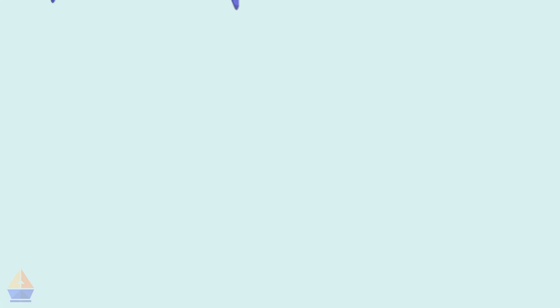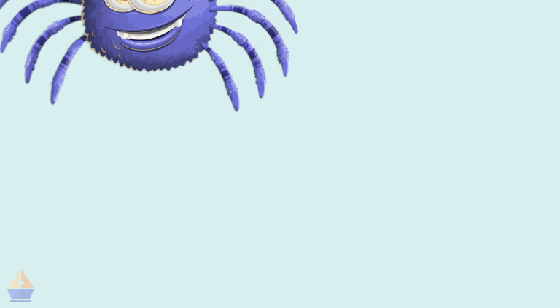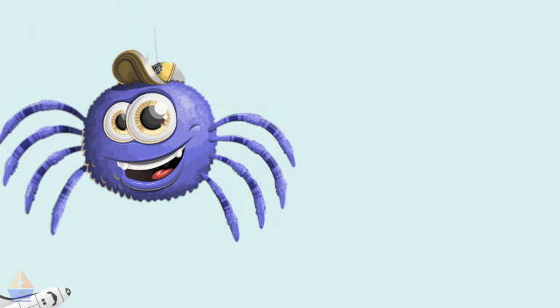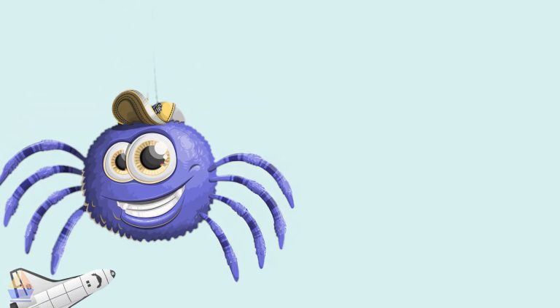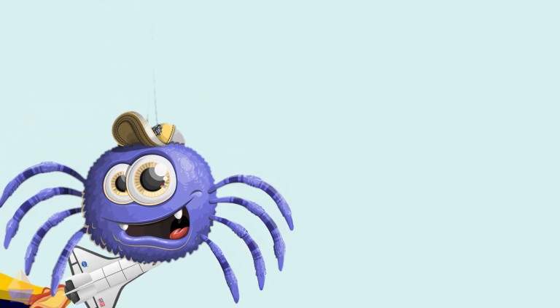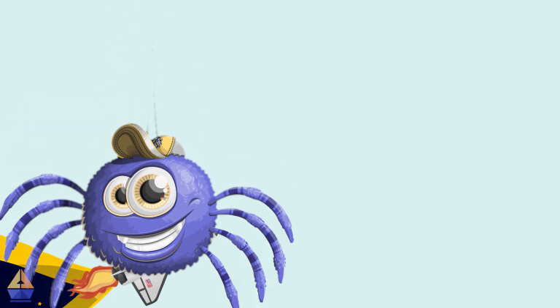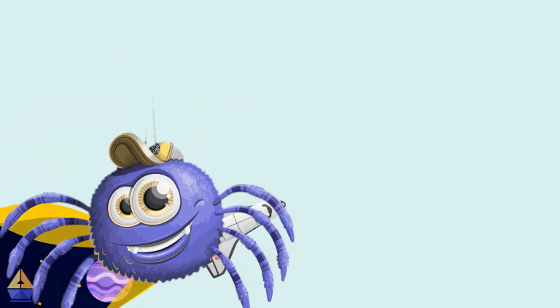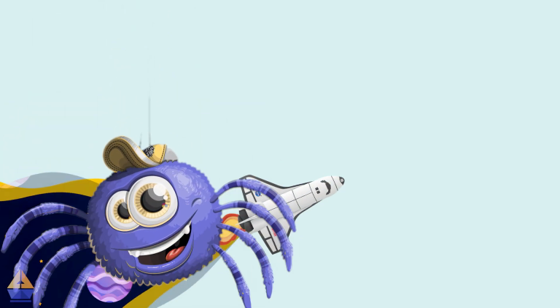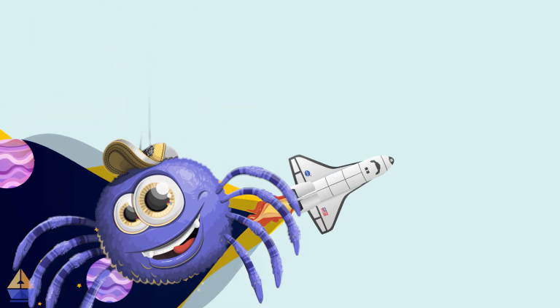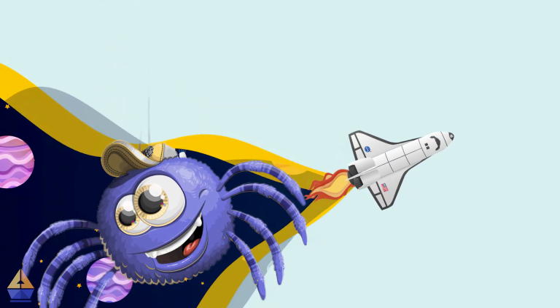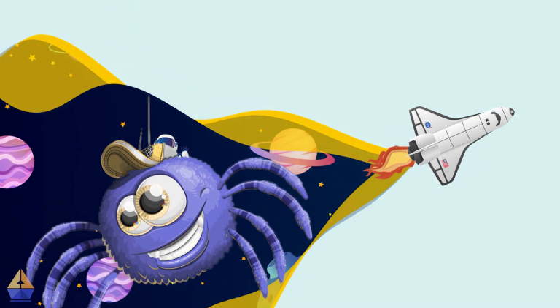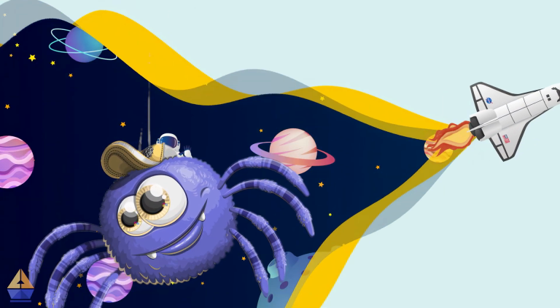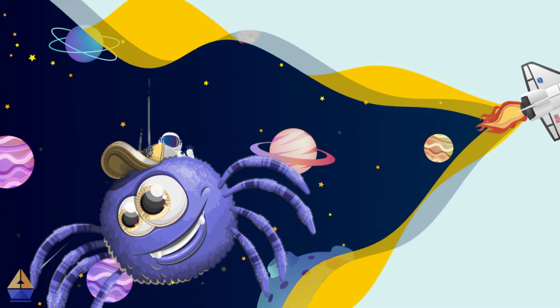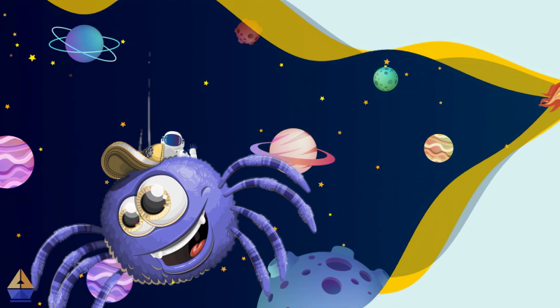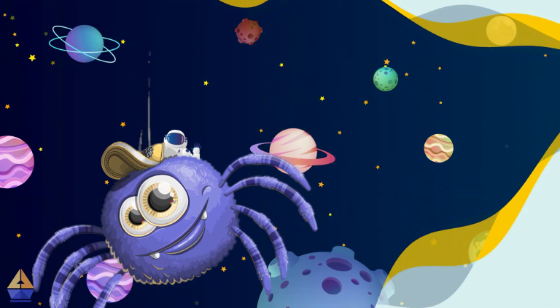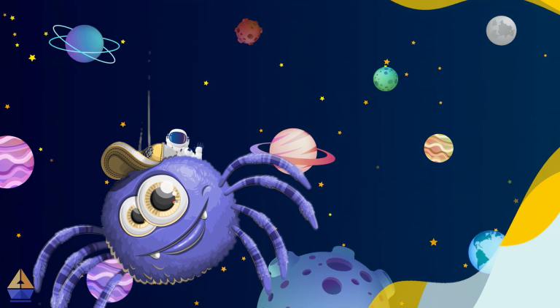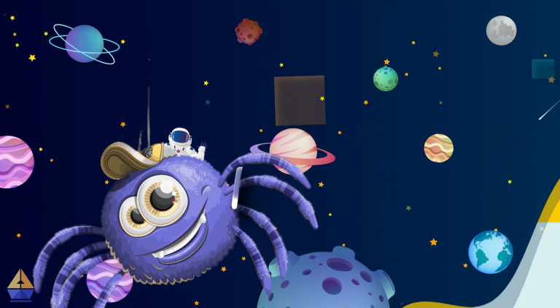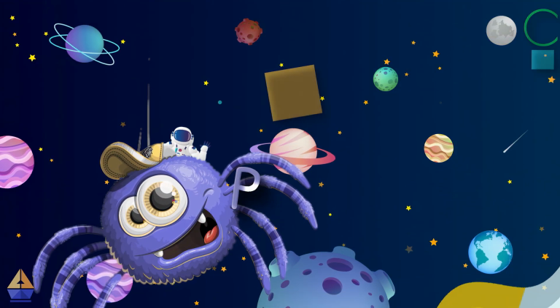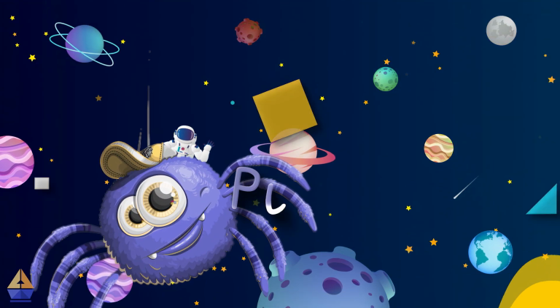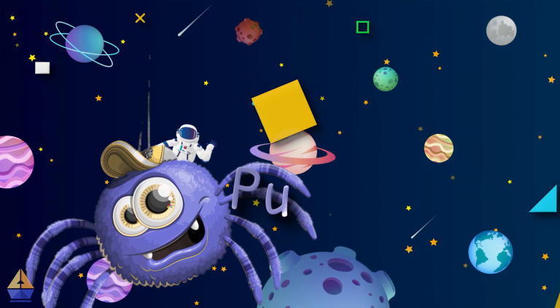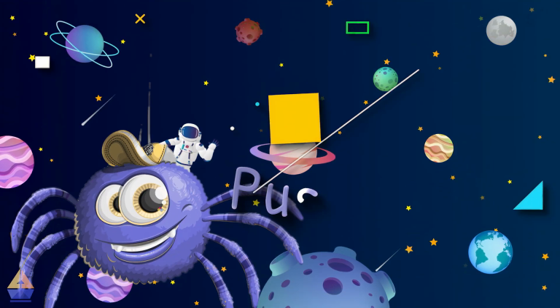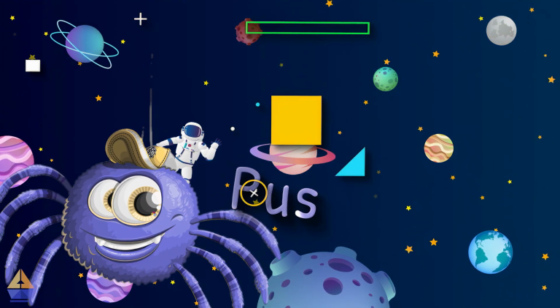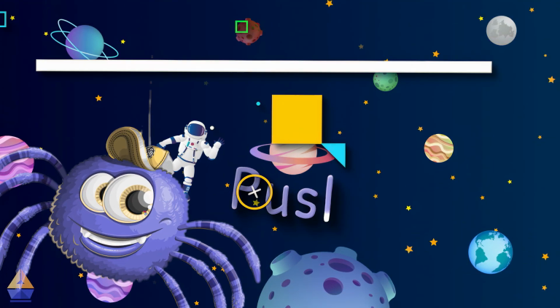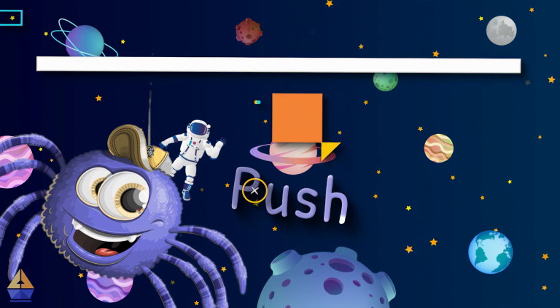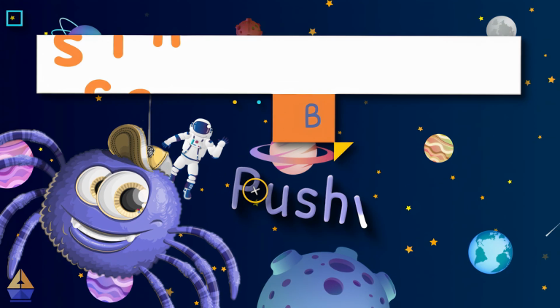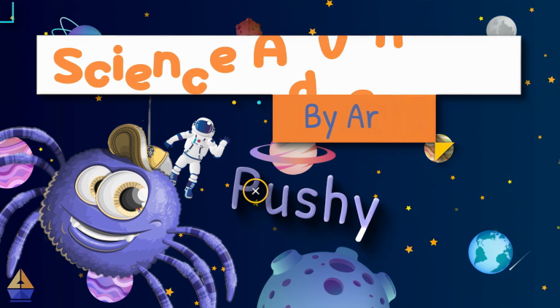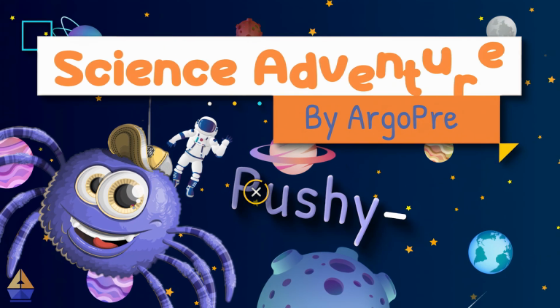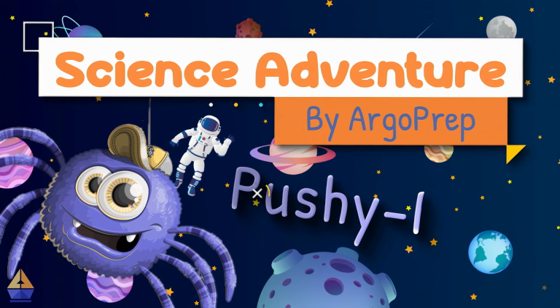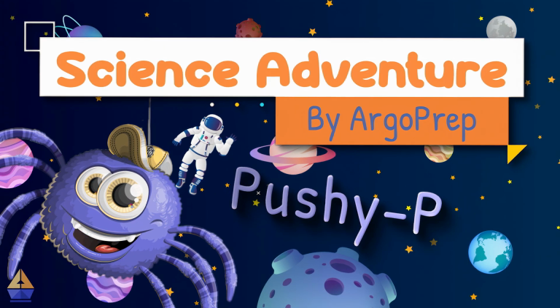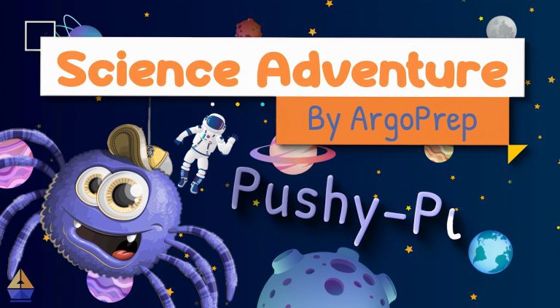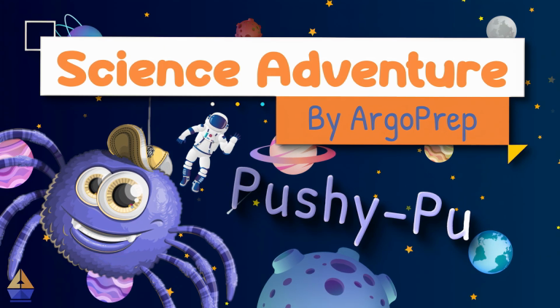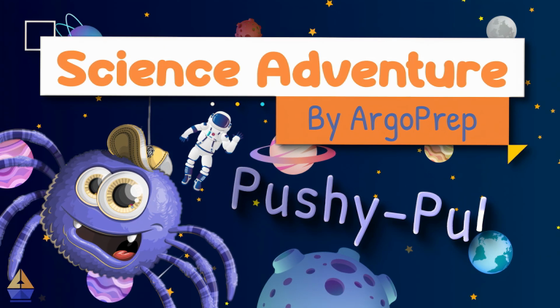It's me, Pushy Pully the Spider, and boy, do I have a story for you.